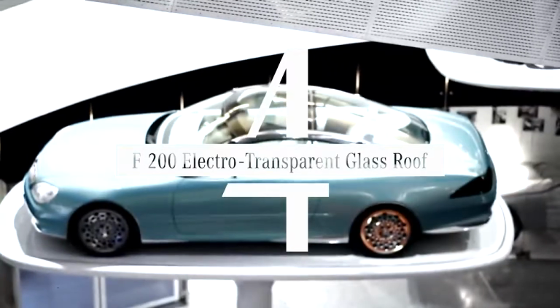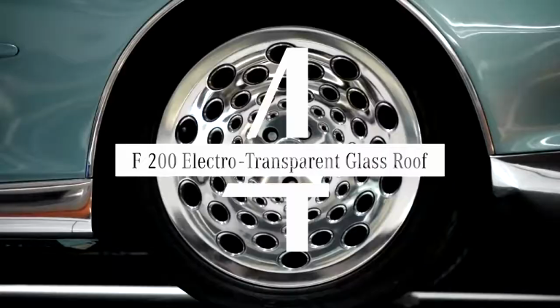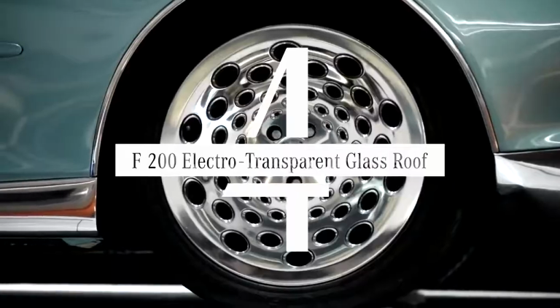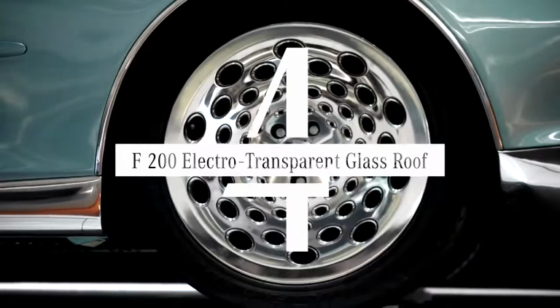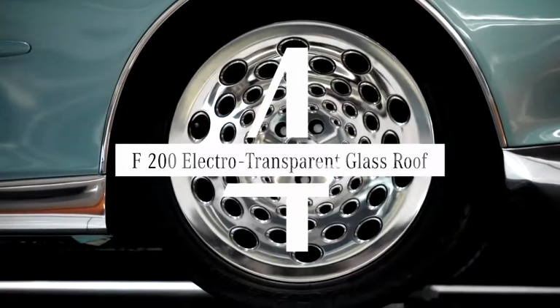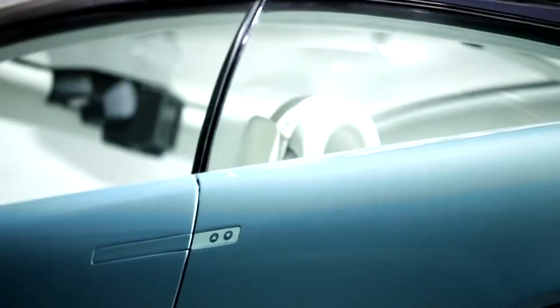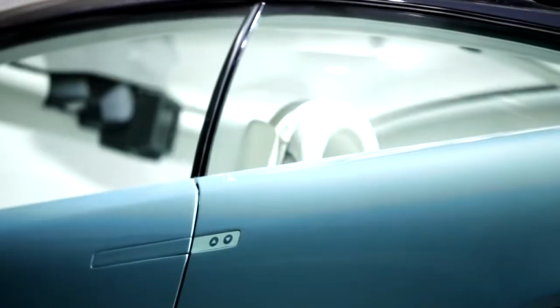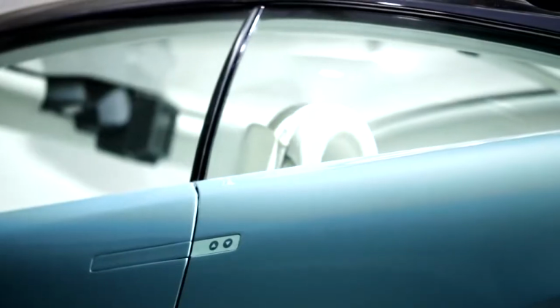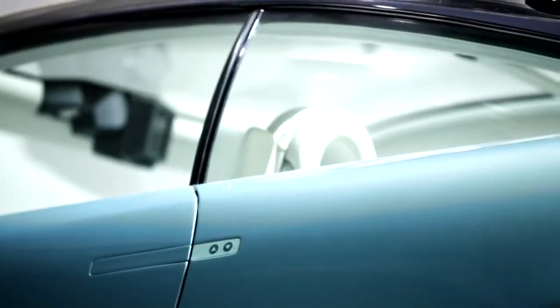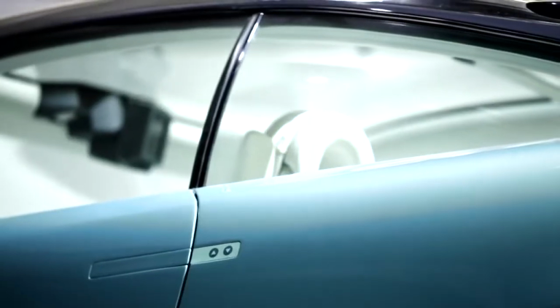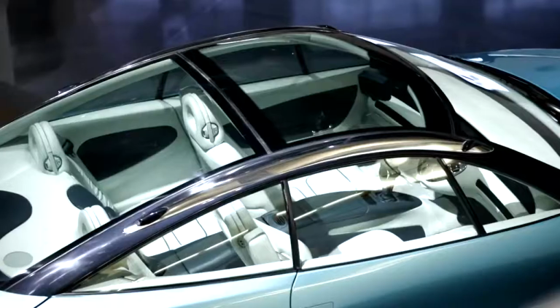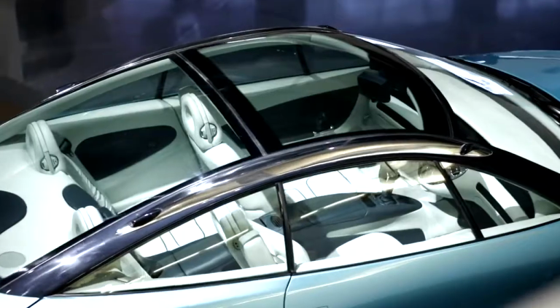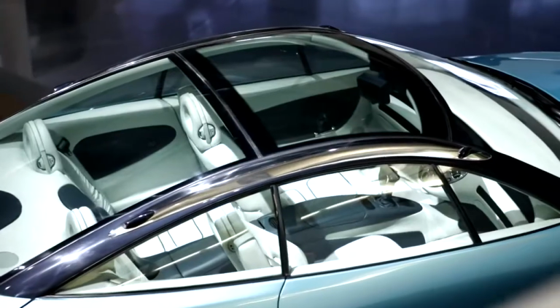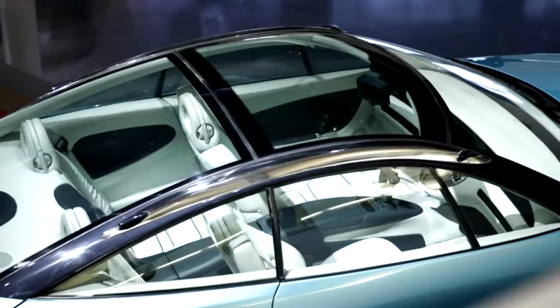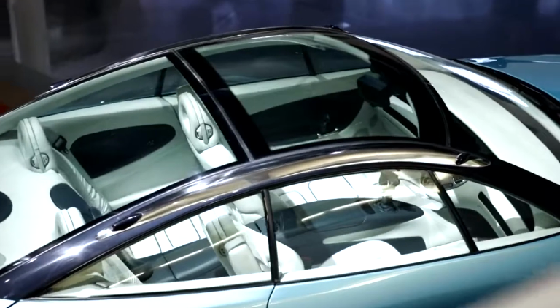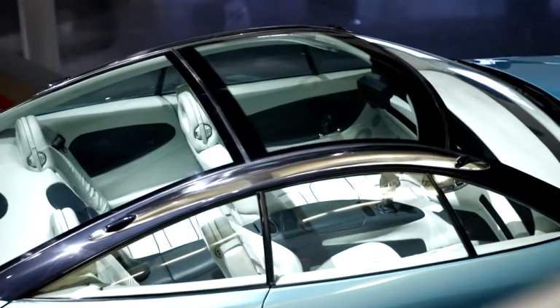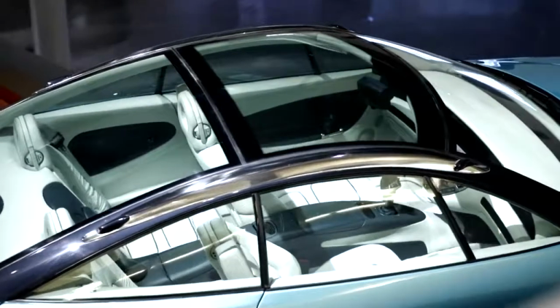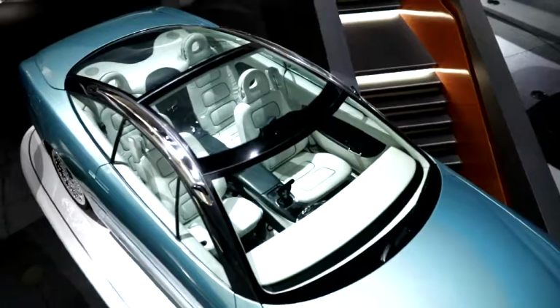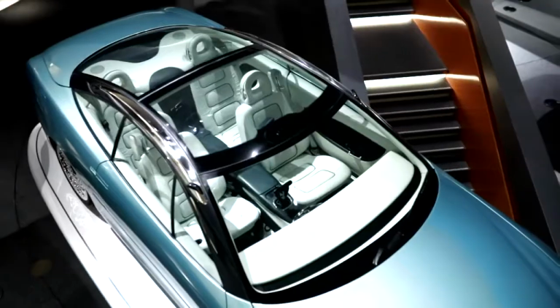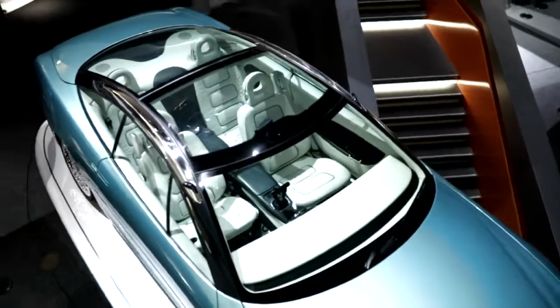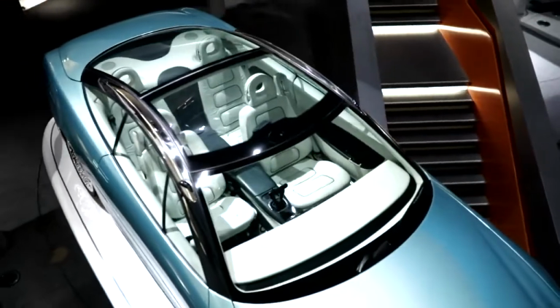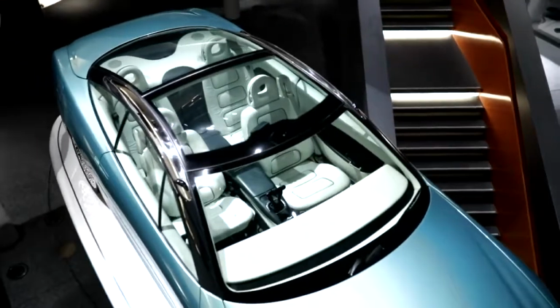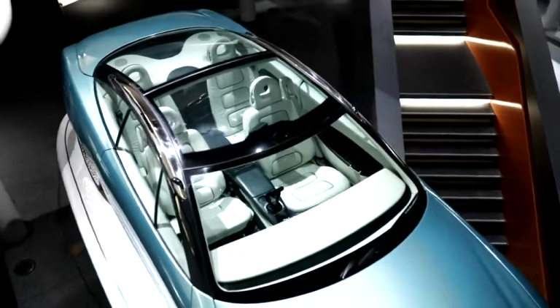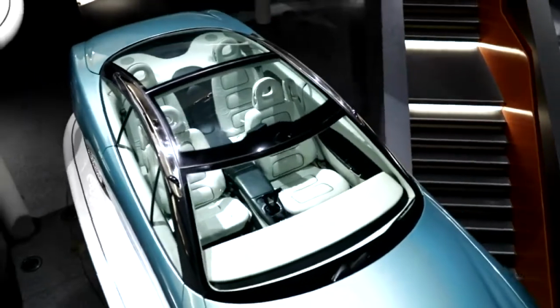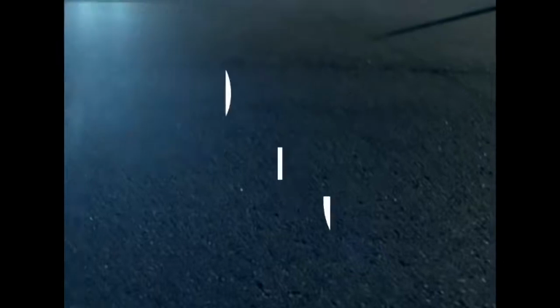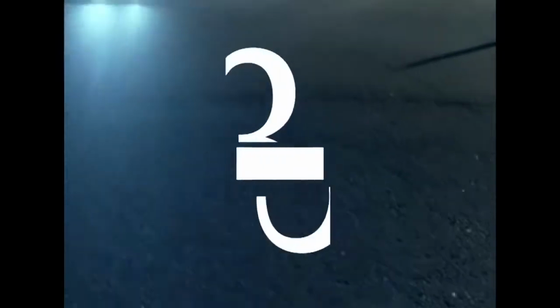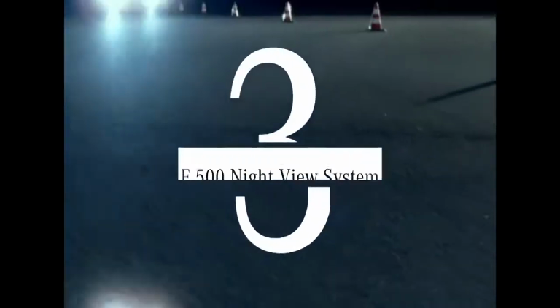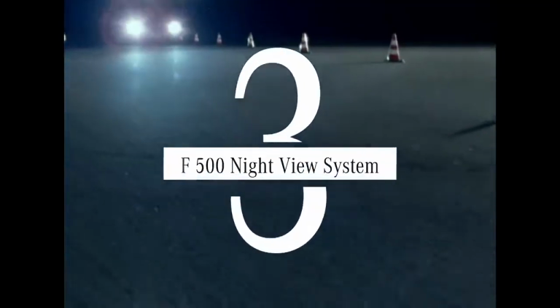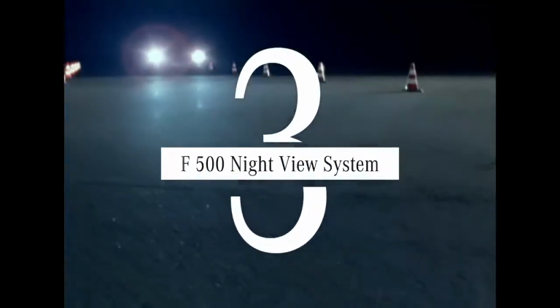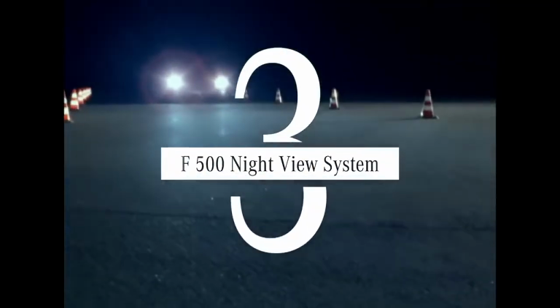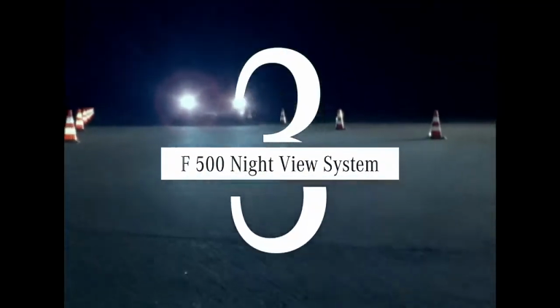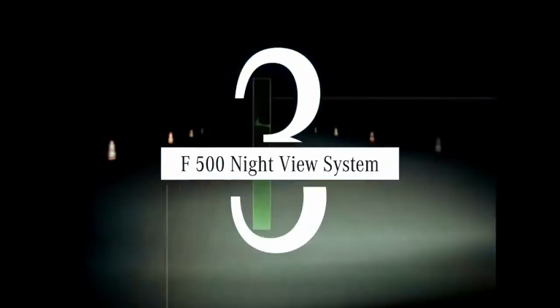Number four: the glass roof can be darkened at the touch of a button, thanks to a liquid crystal film conducting an electric current.